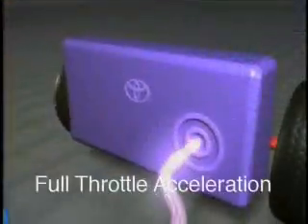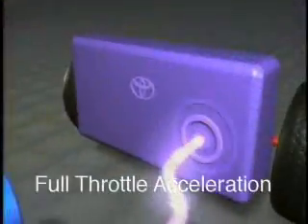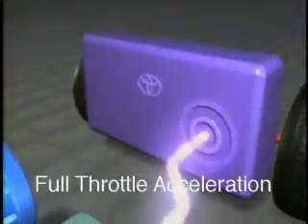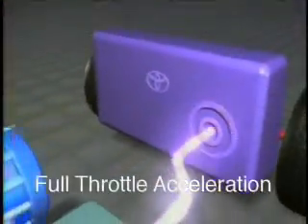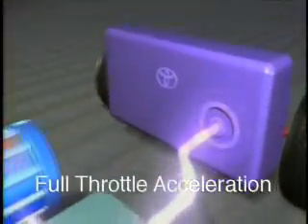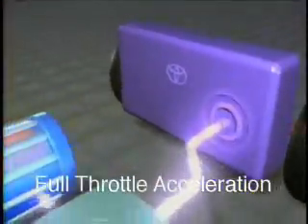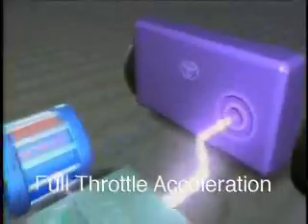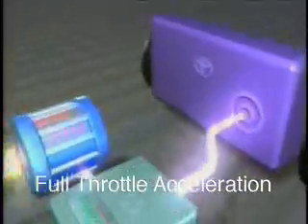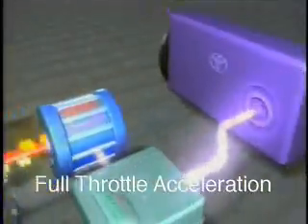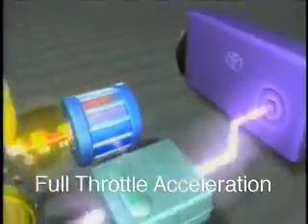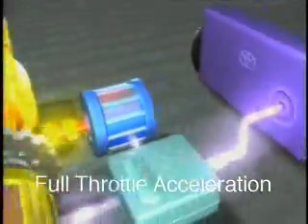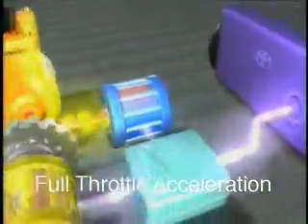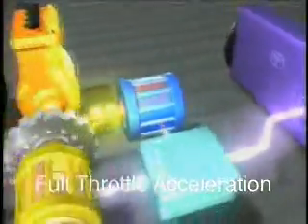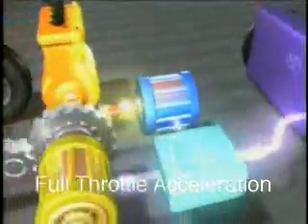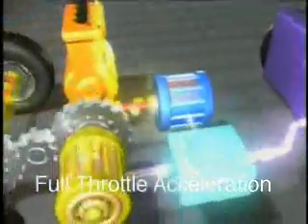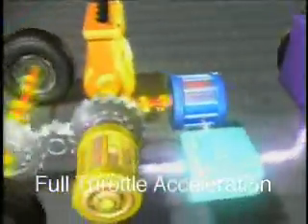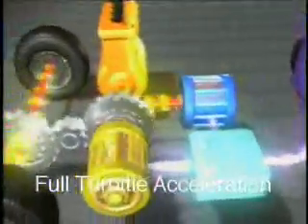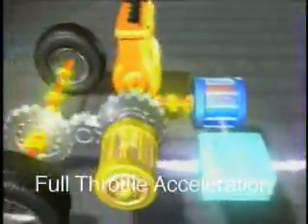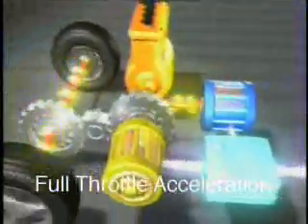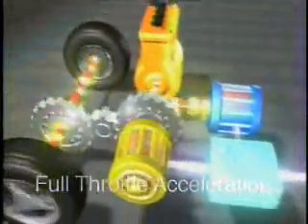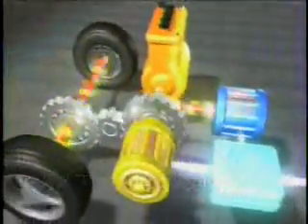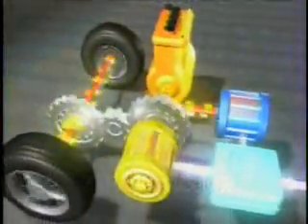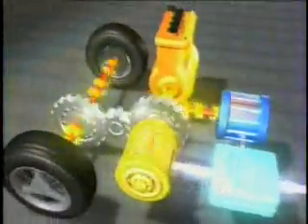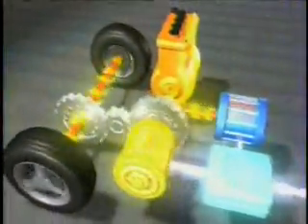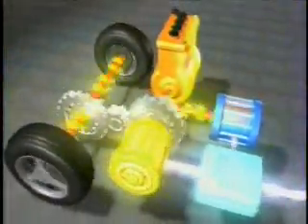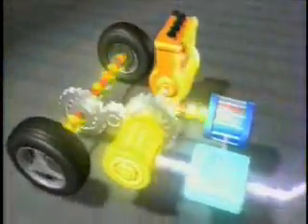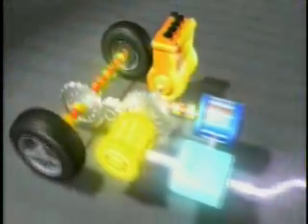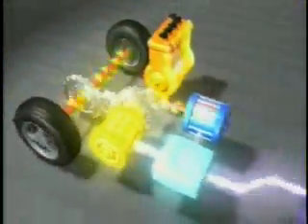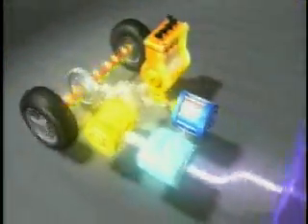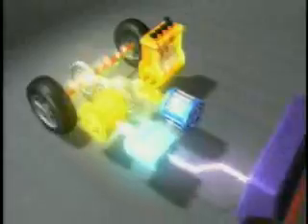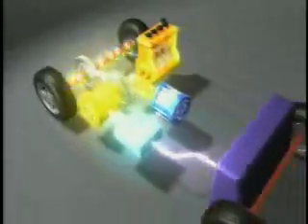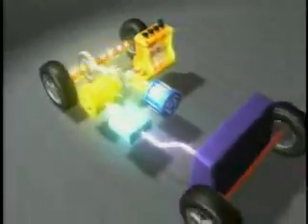Under full throttle acceleration, power from both the gasoline engine and the electric motor are committed to provide power to the wheels.